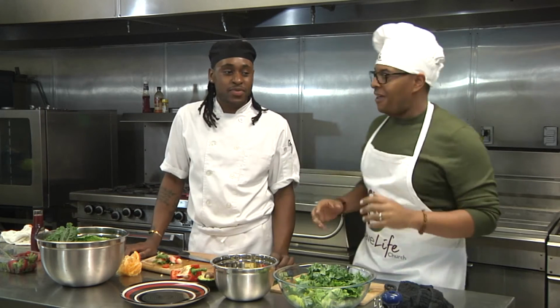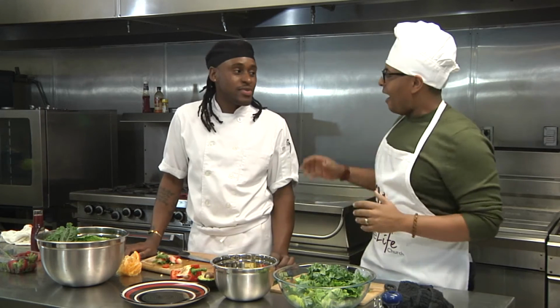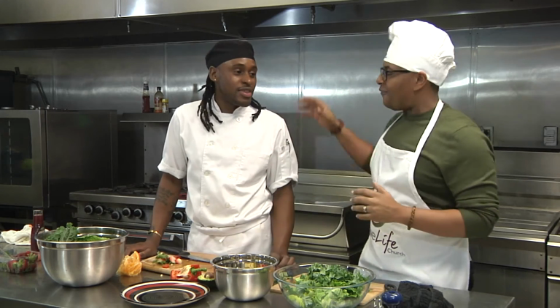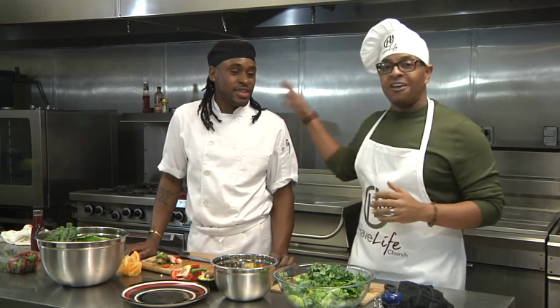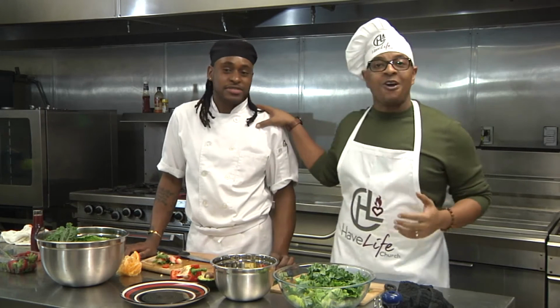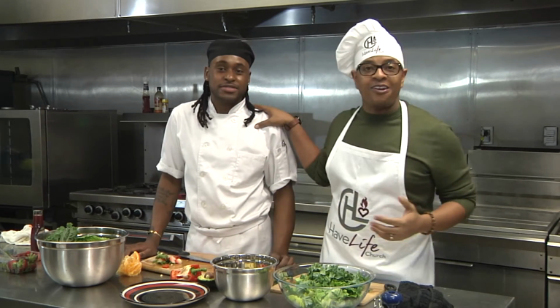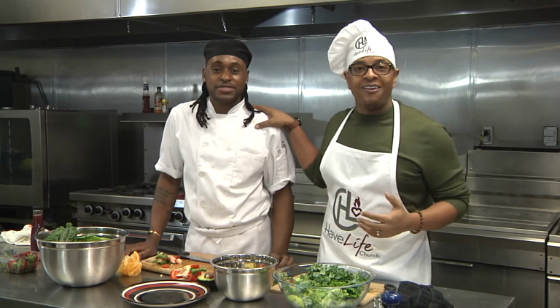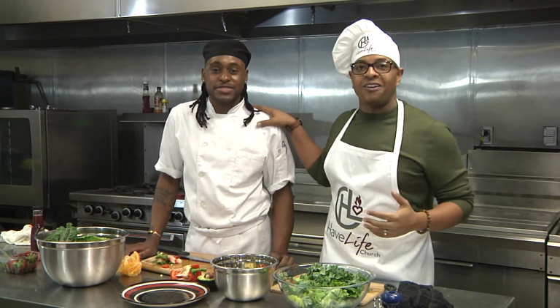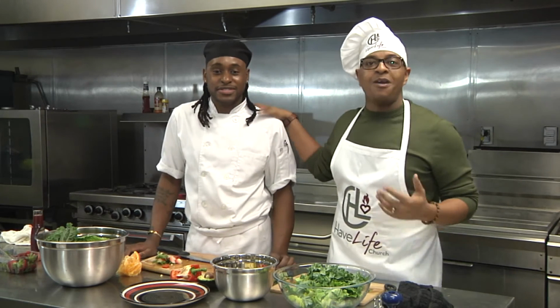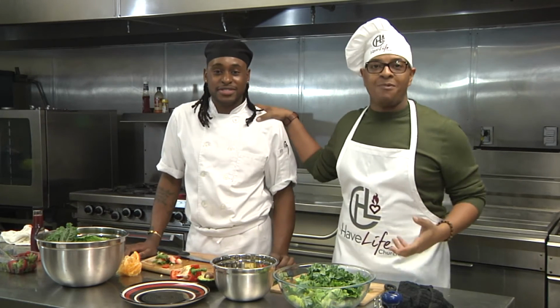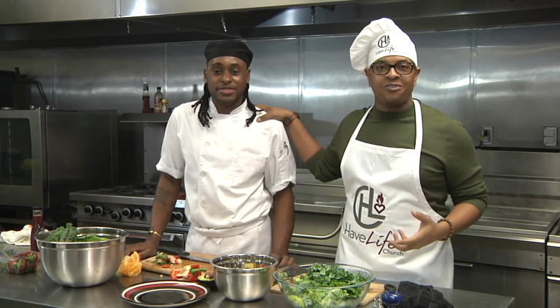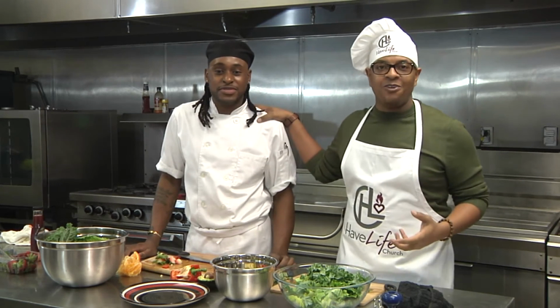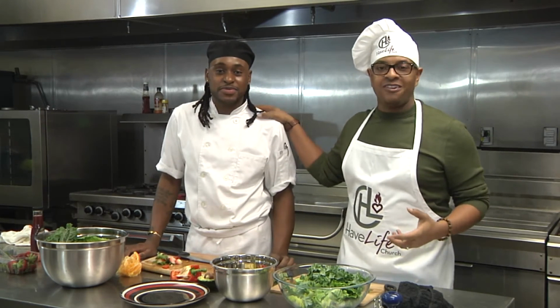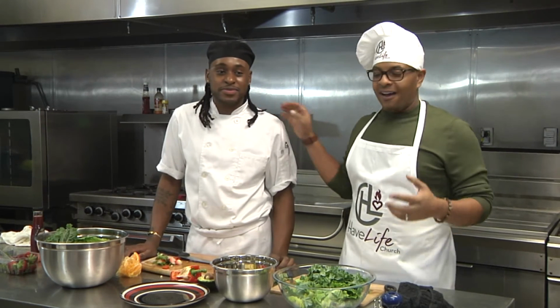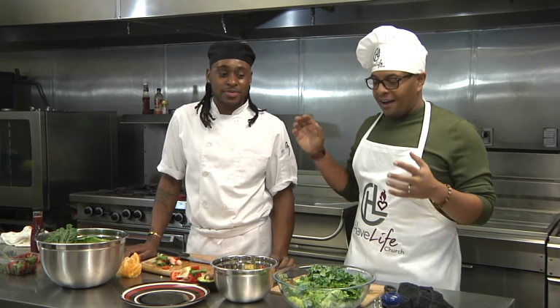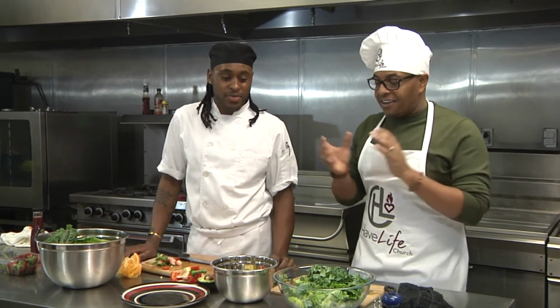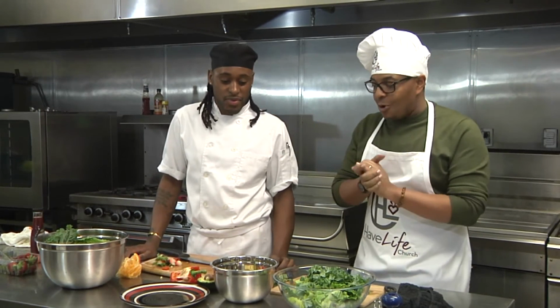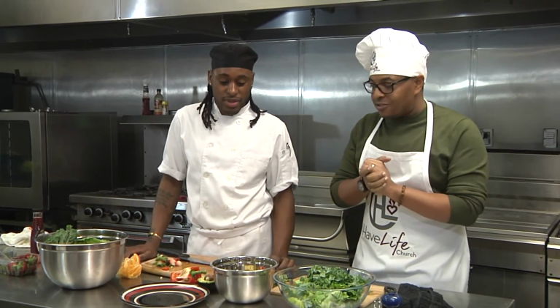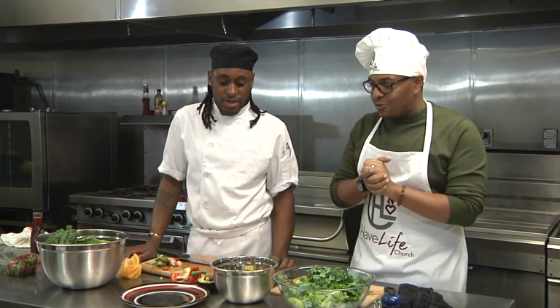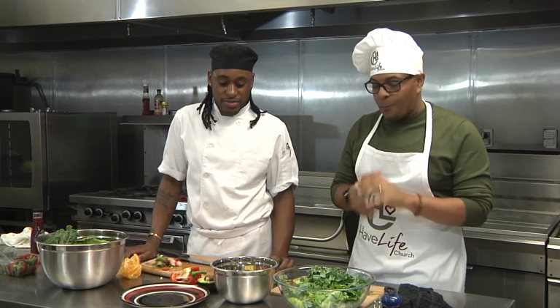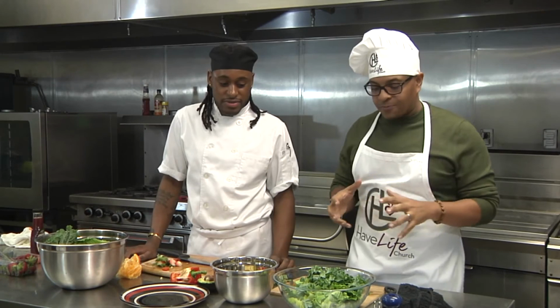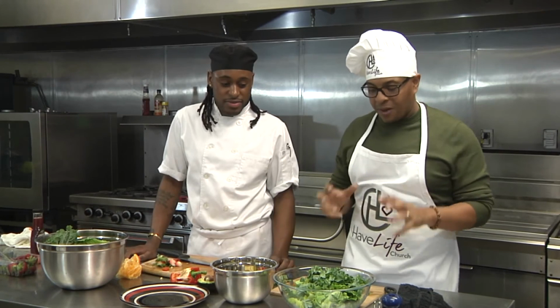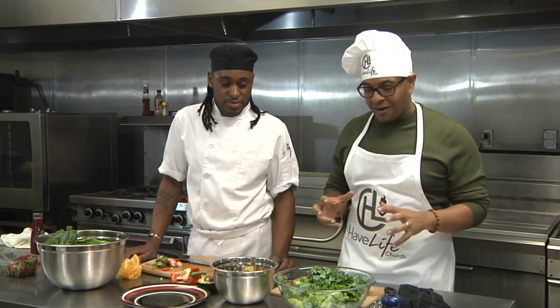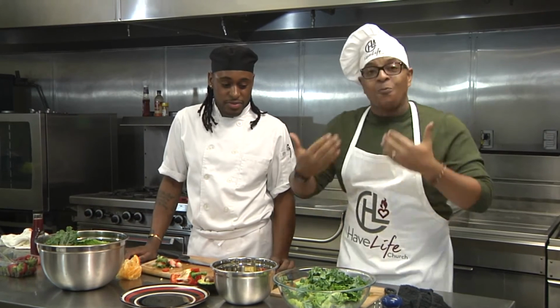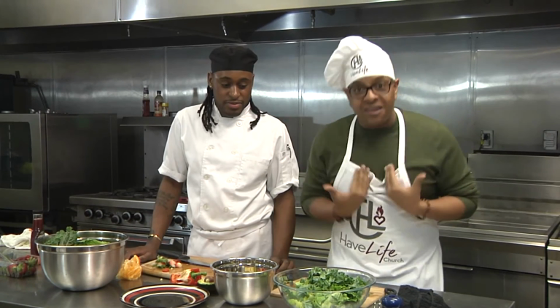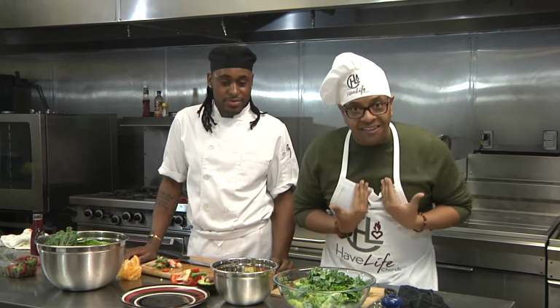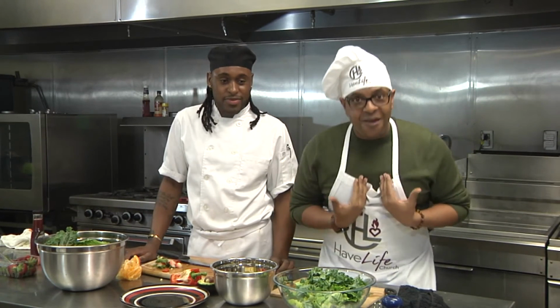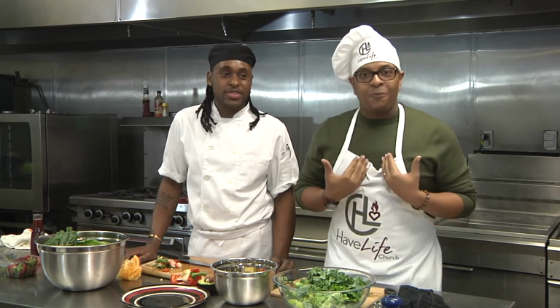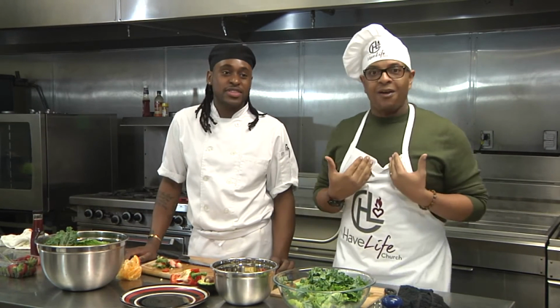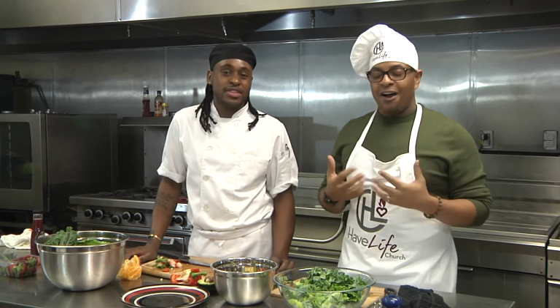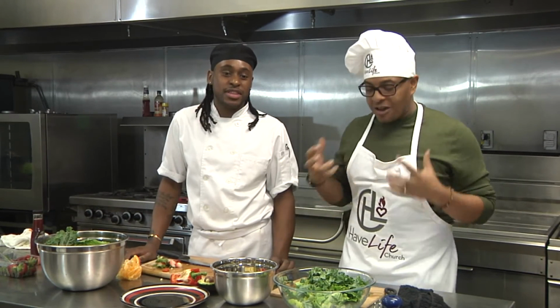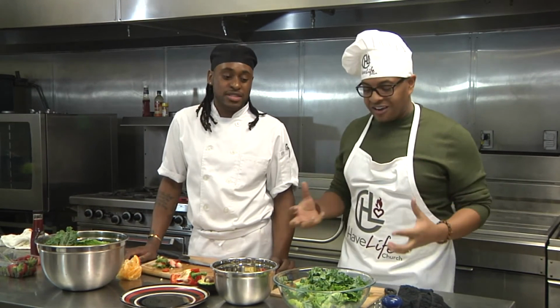I have Chef Scarty here — he's a great member of our church — and he's going to help me prepare a great salad.